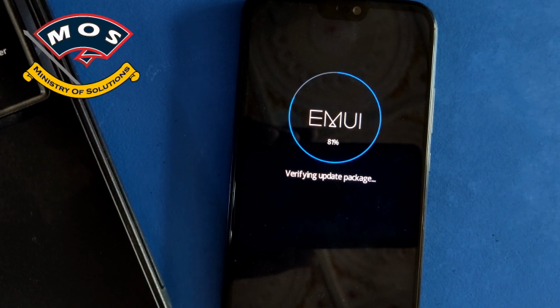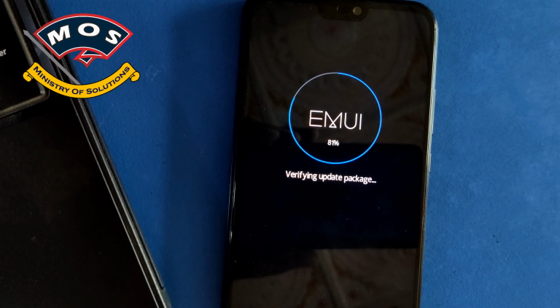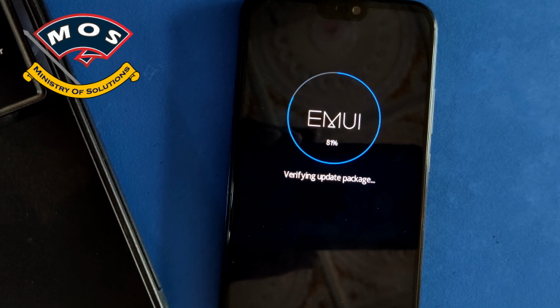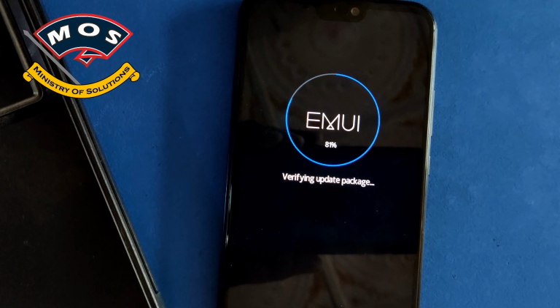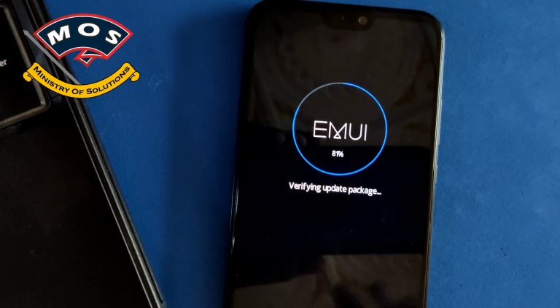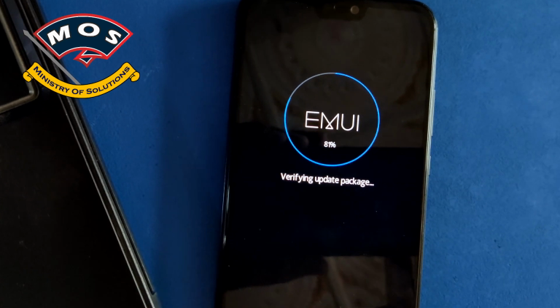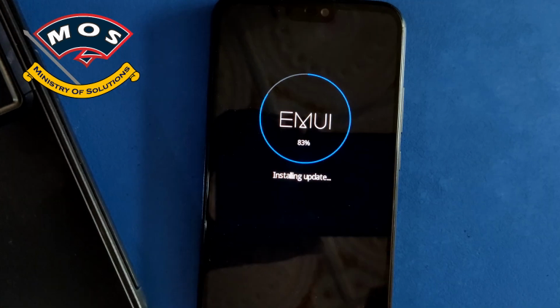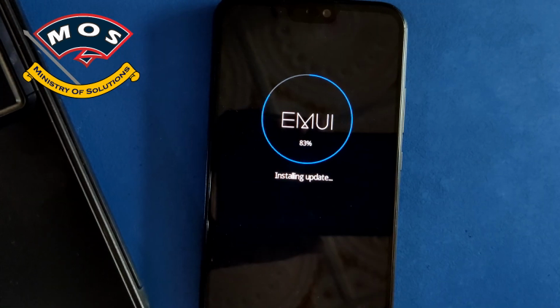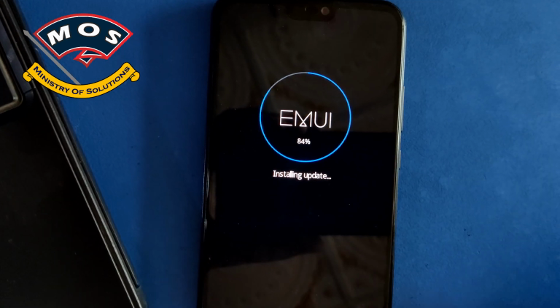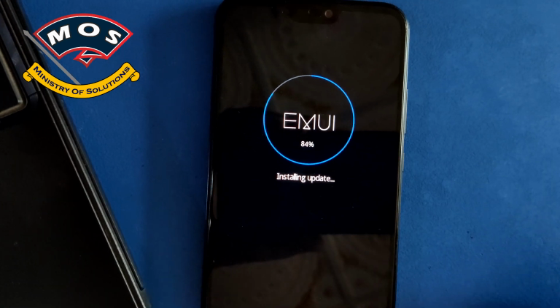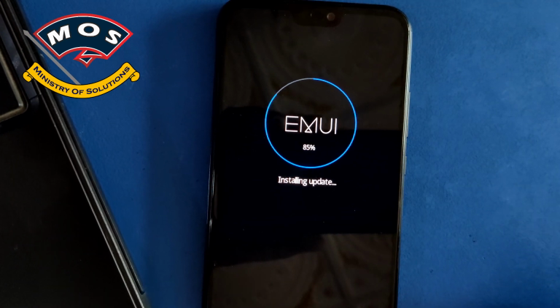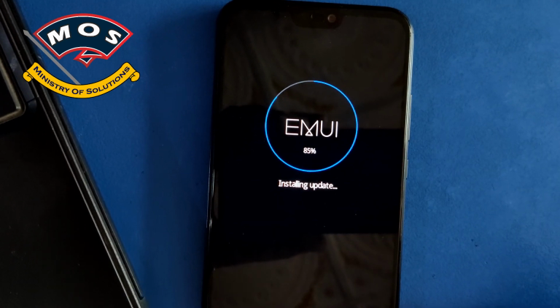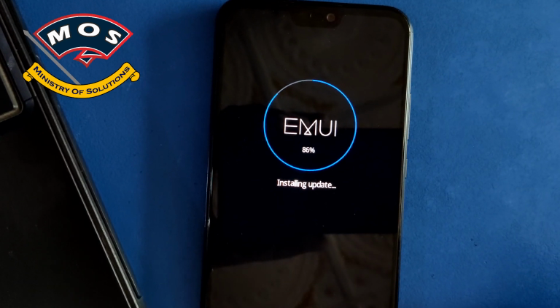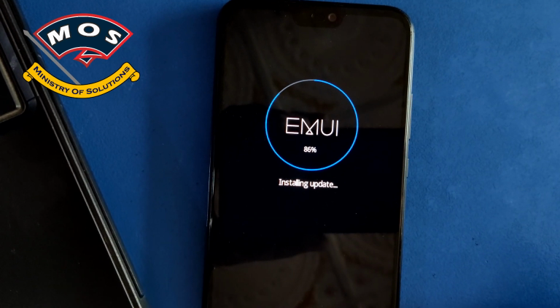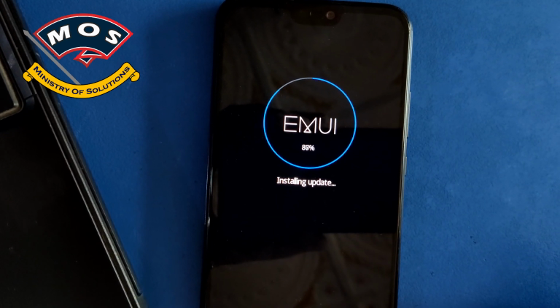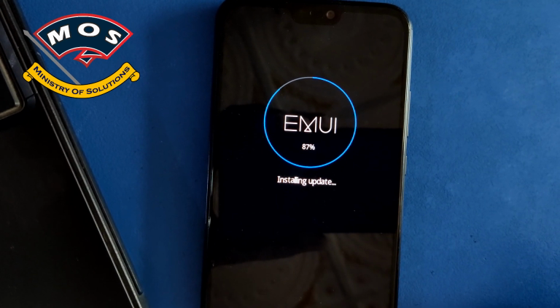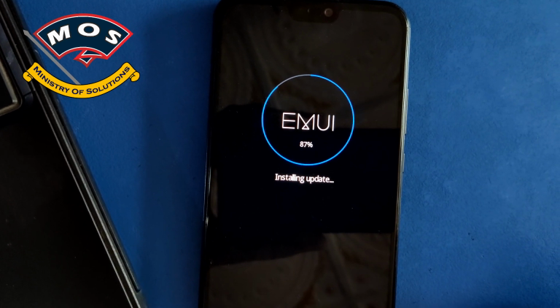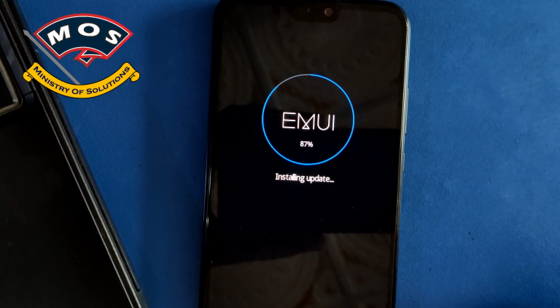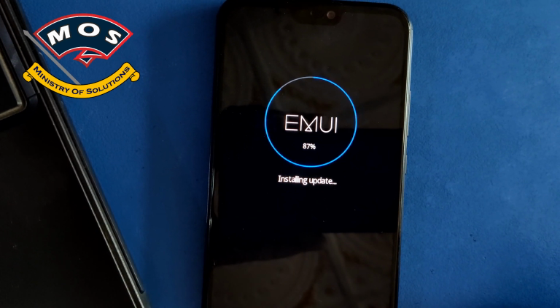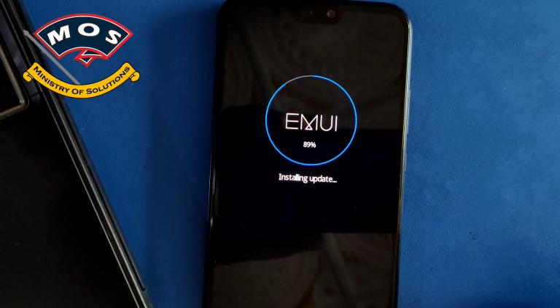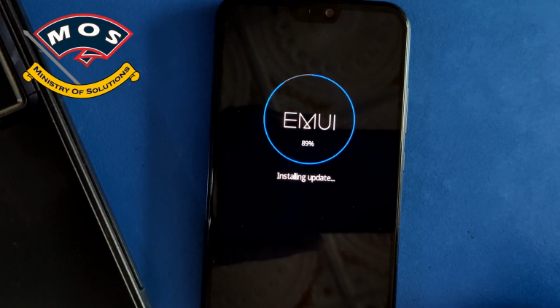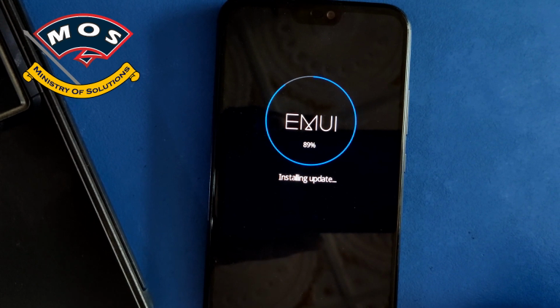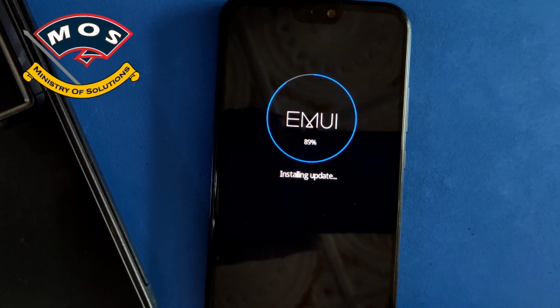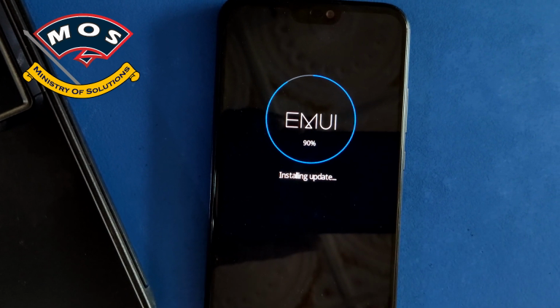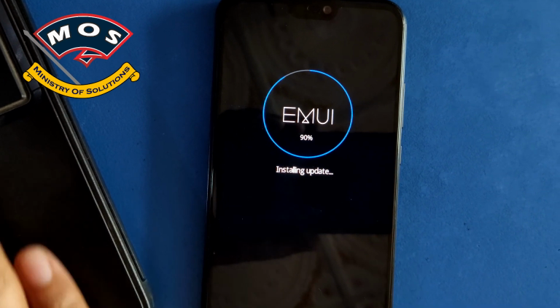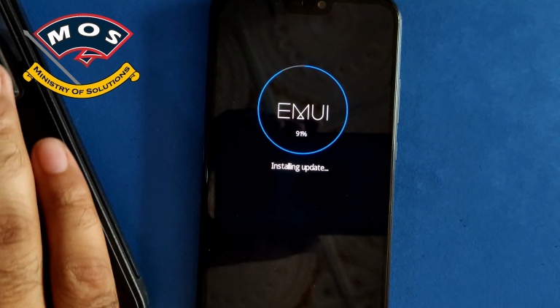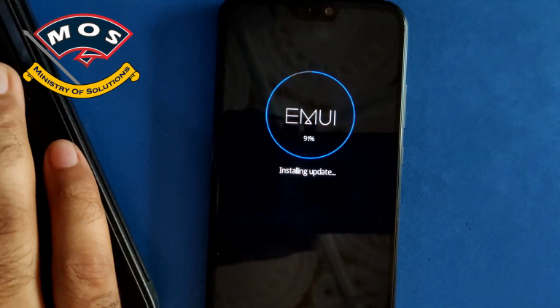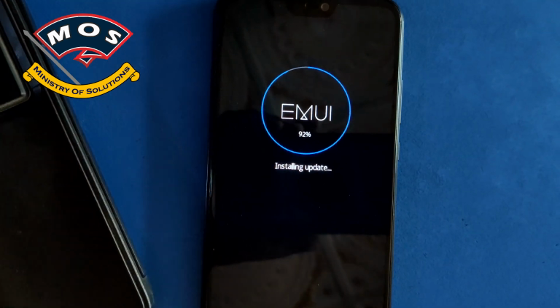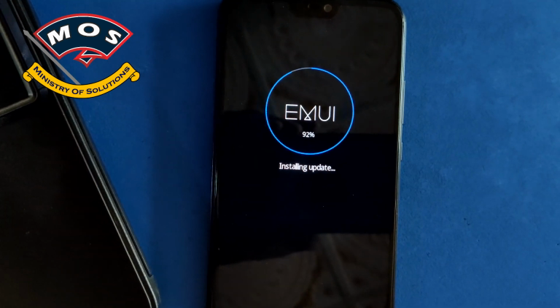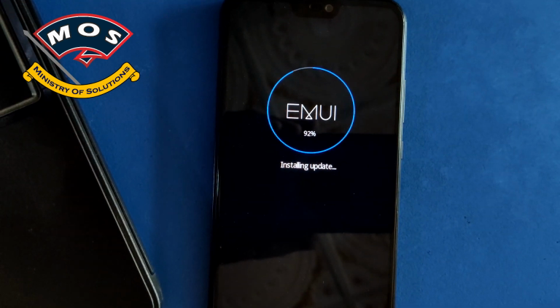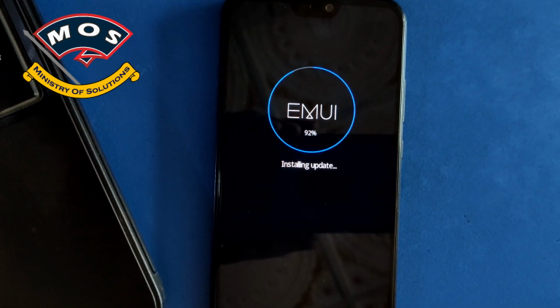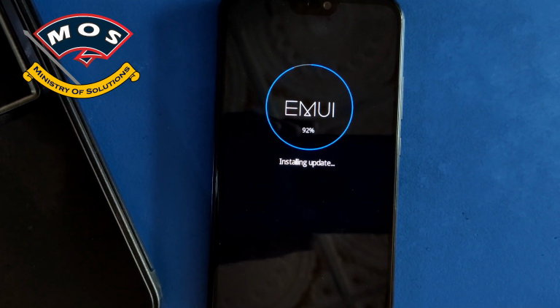The upgrade process is about to complete. You should not touch the phone during this process and let it boot itself.